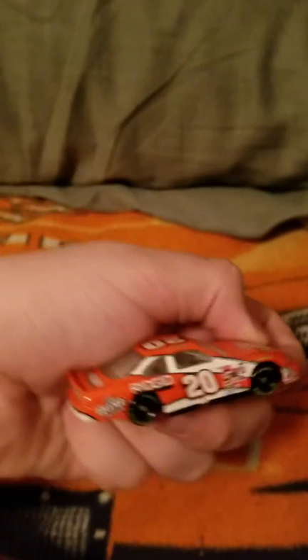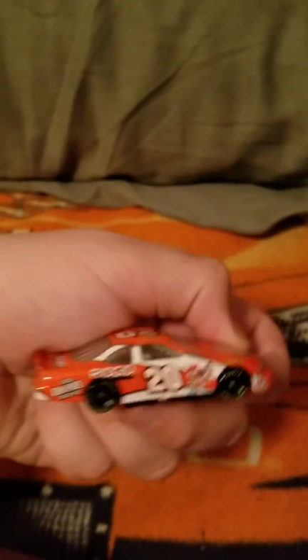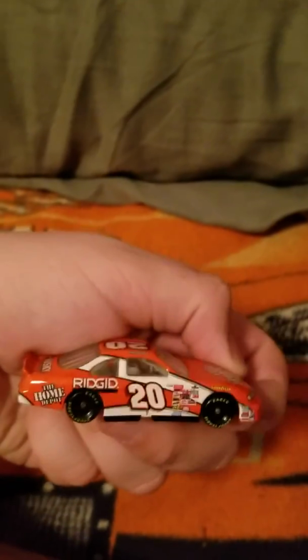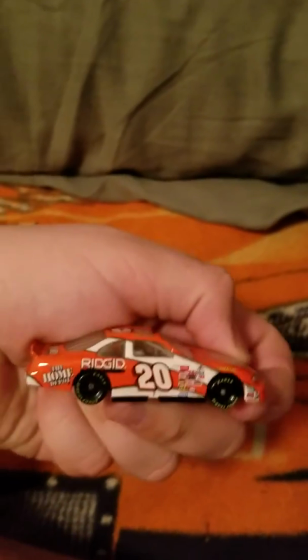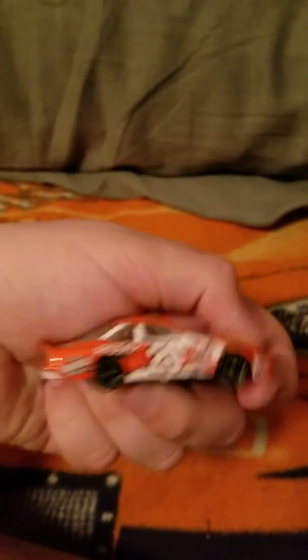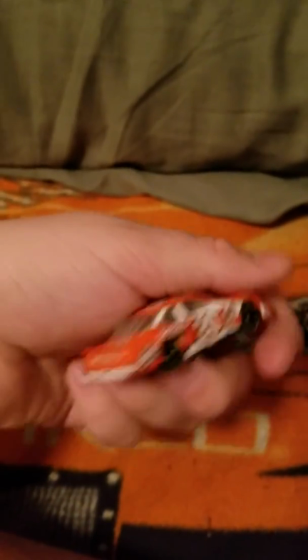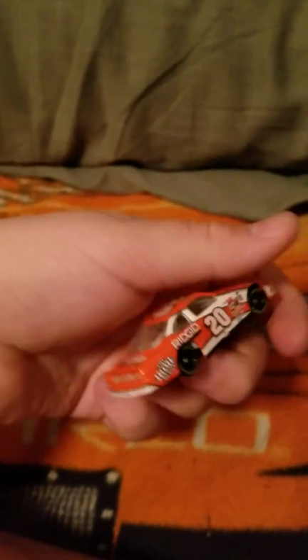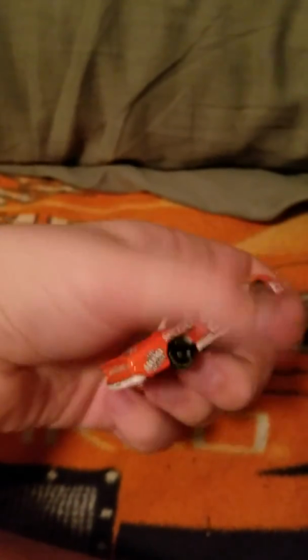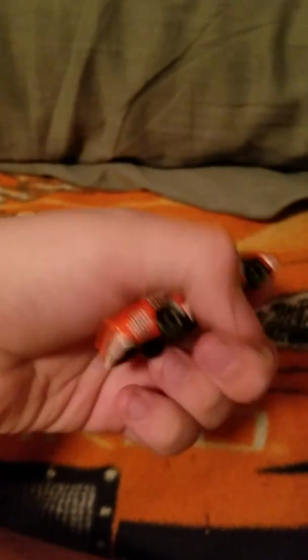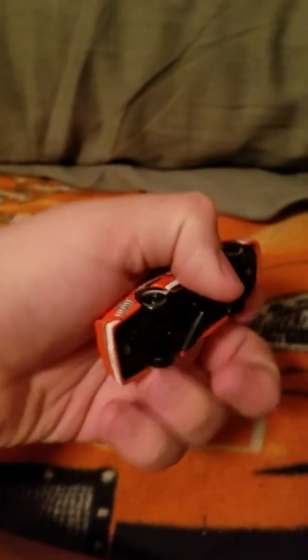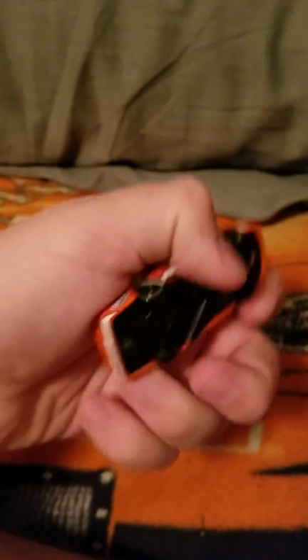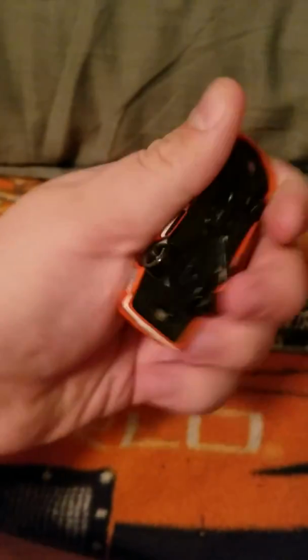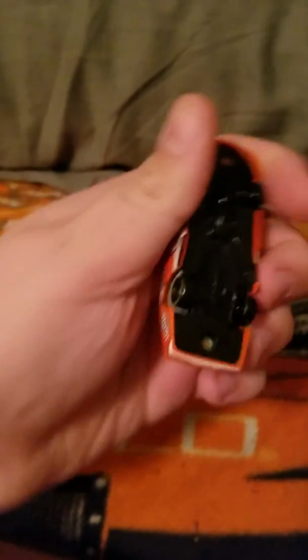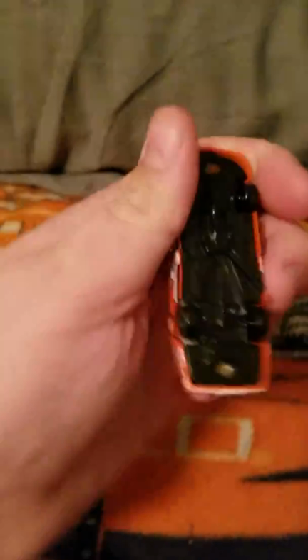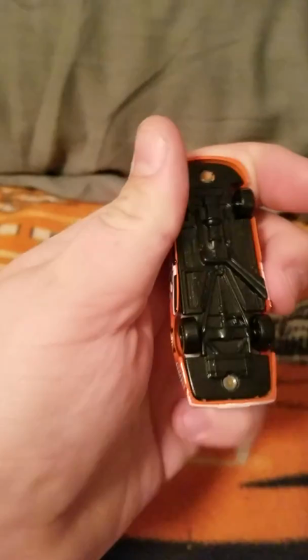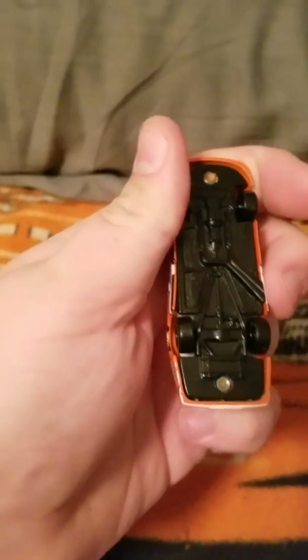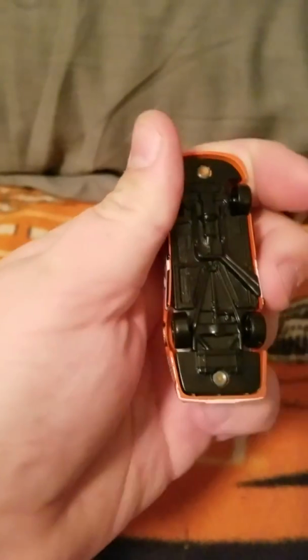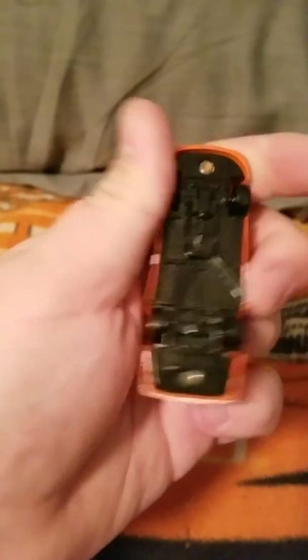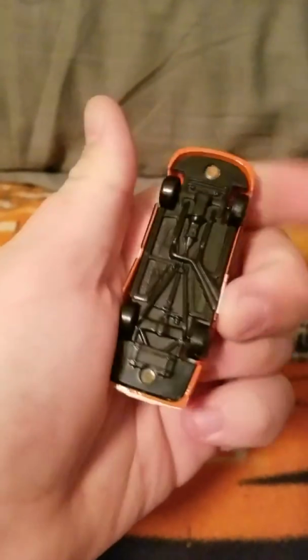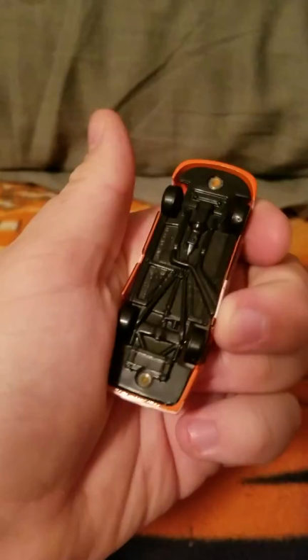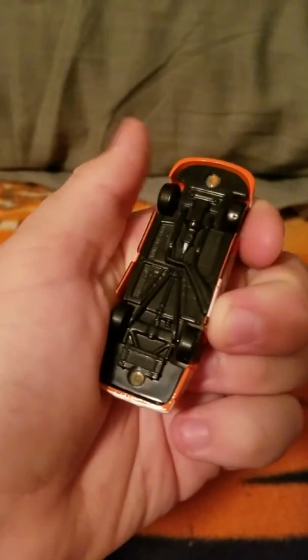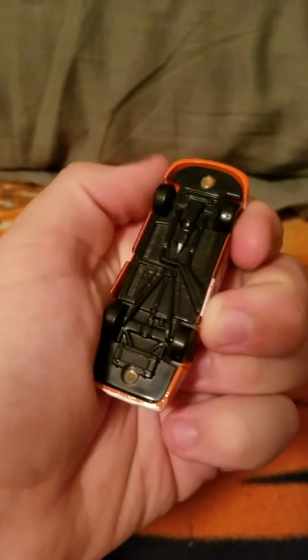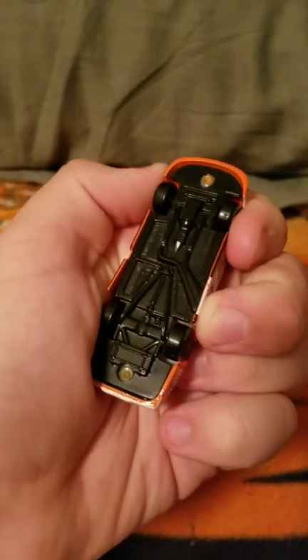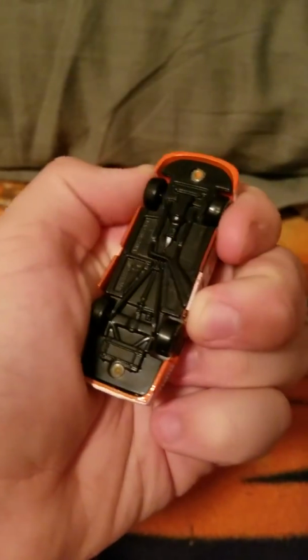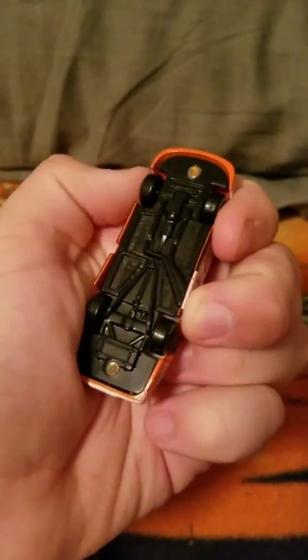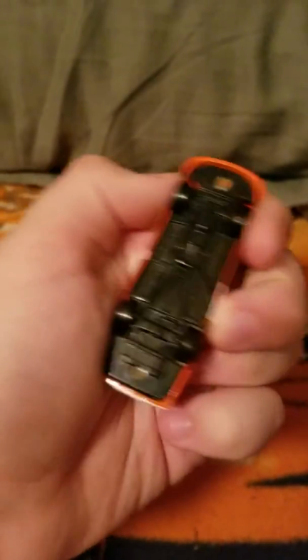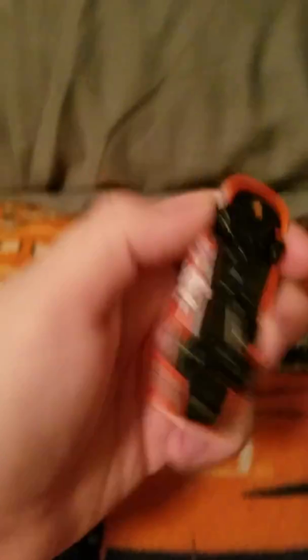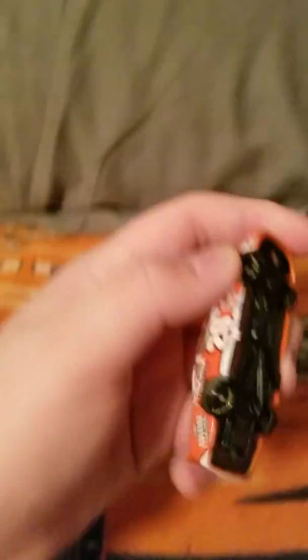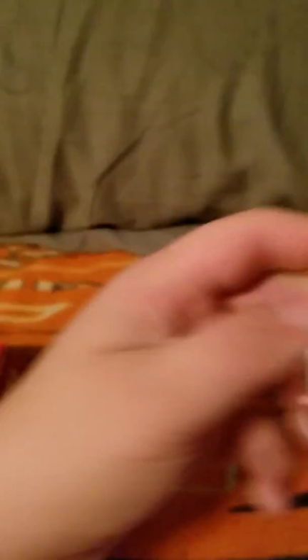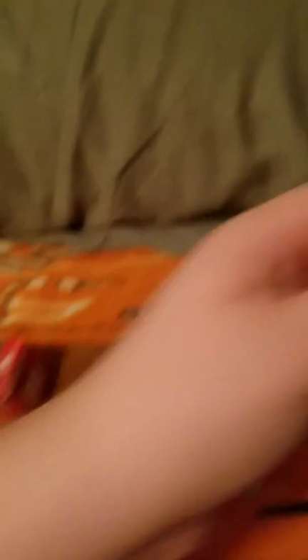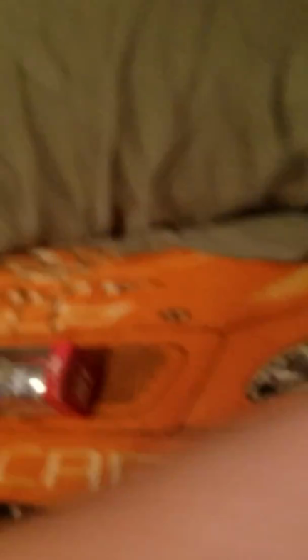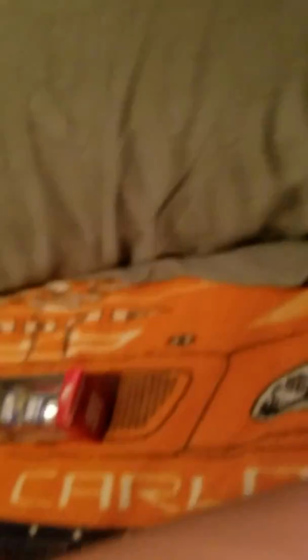360 view: front, side, back, top, side, and bottom. Alrighty.